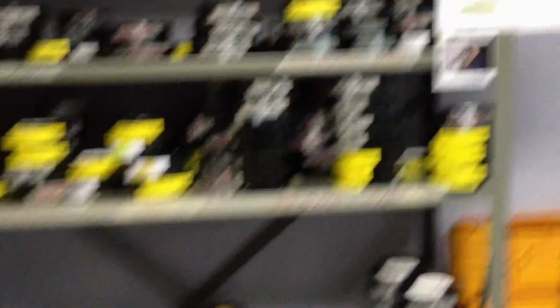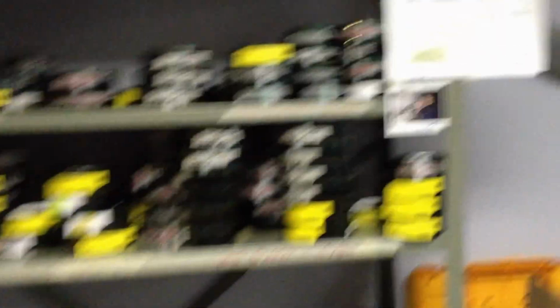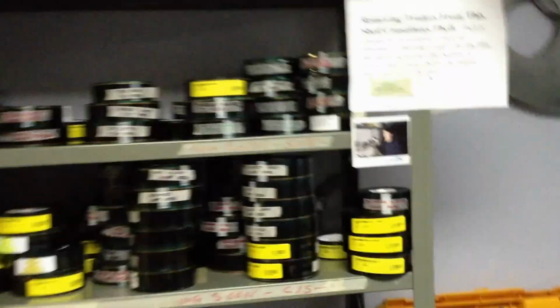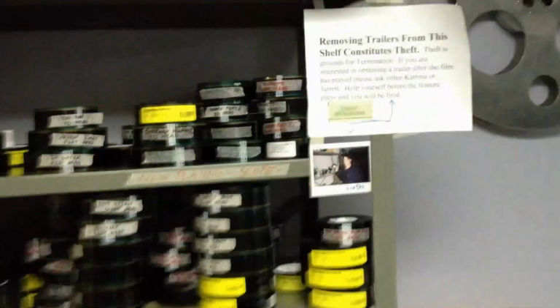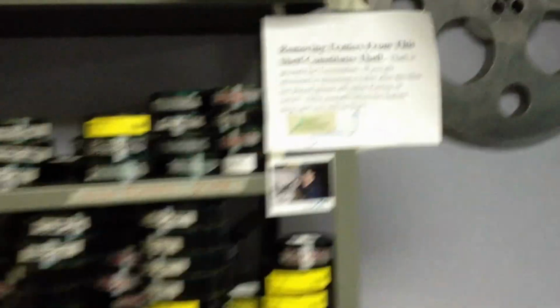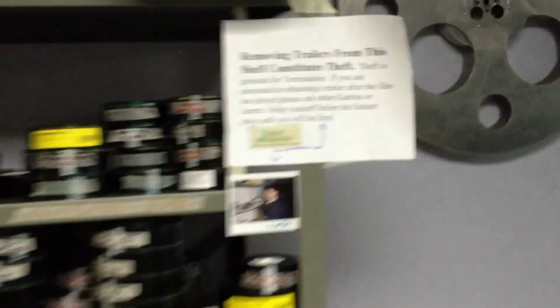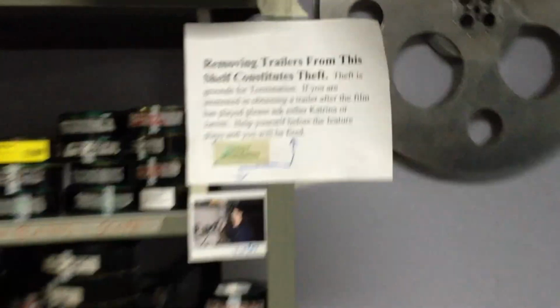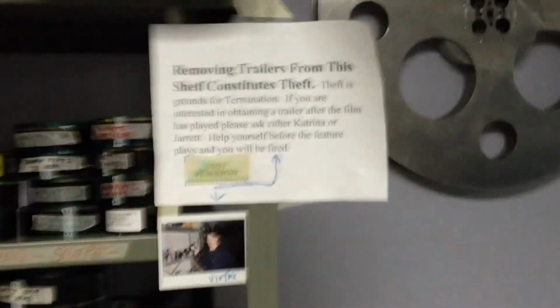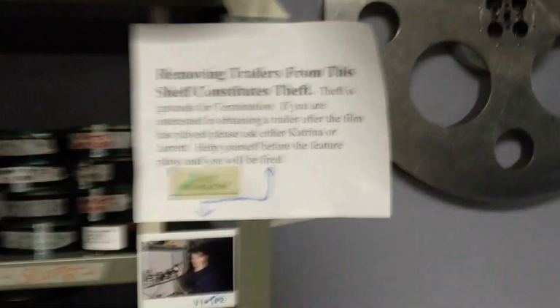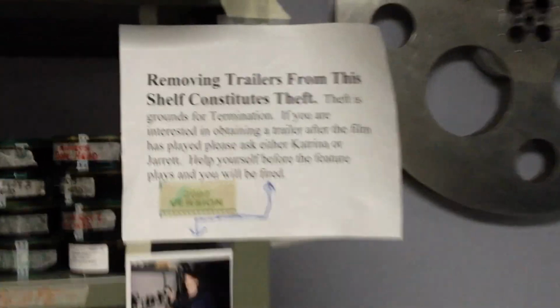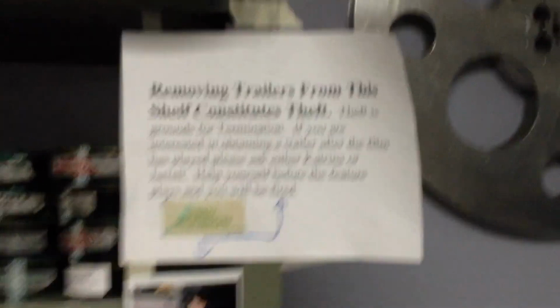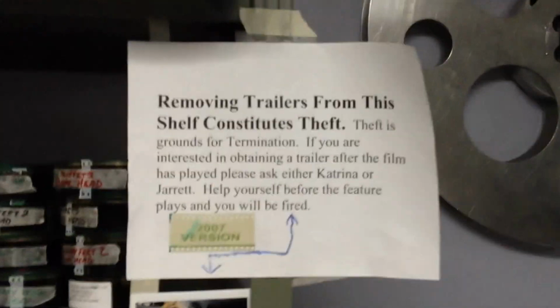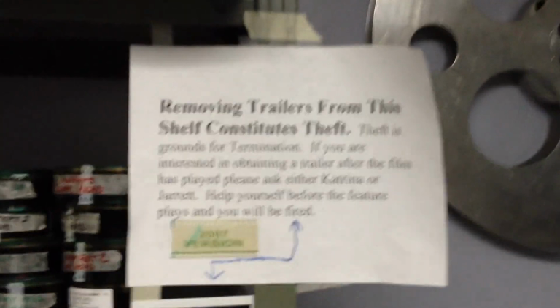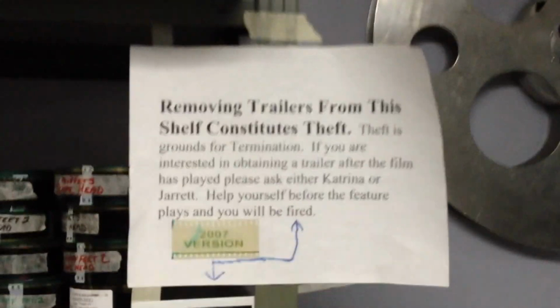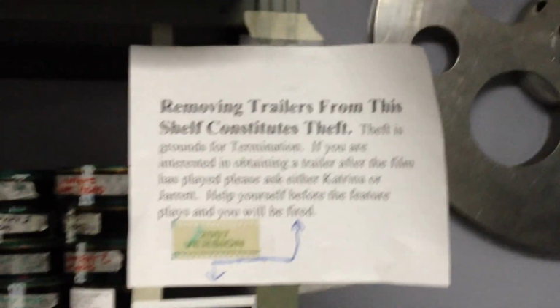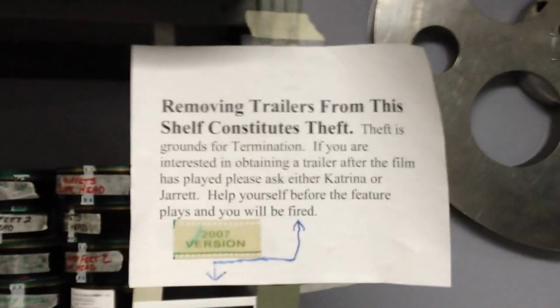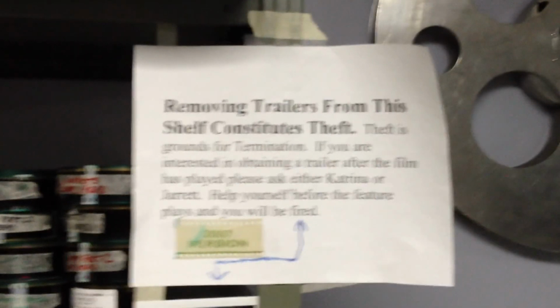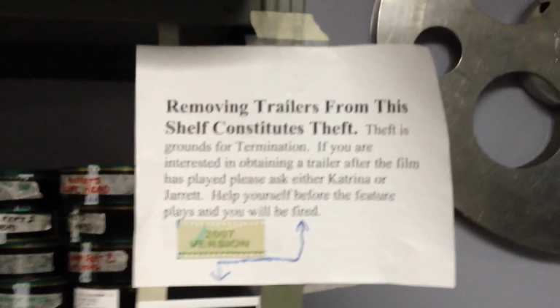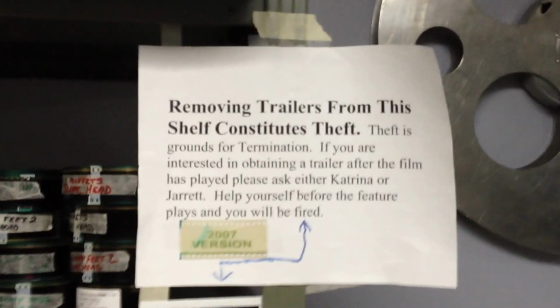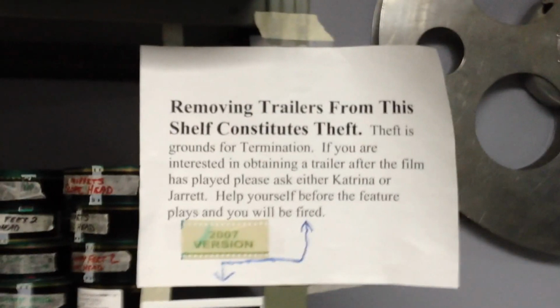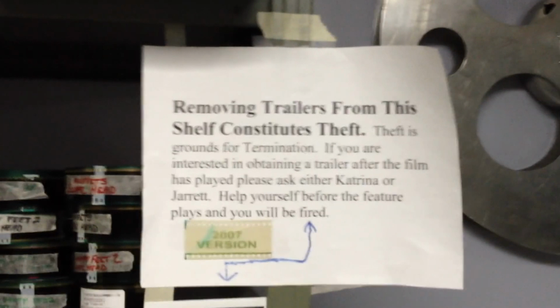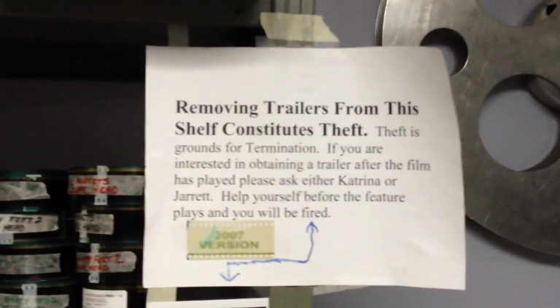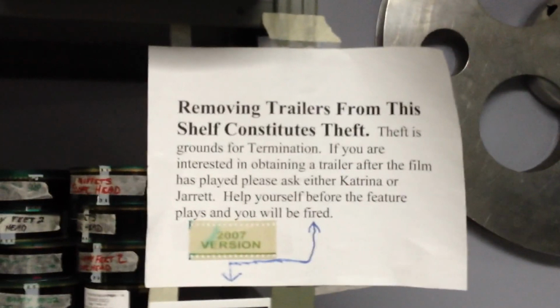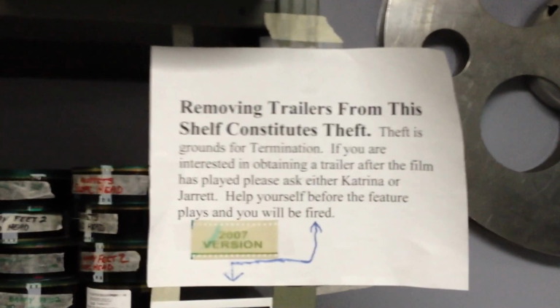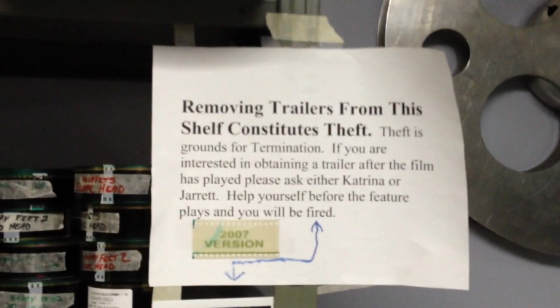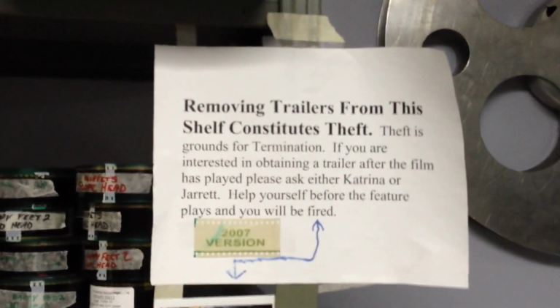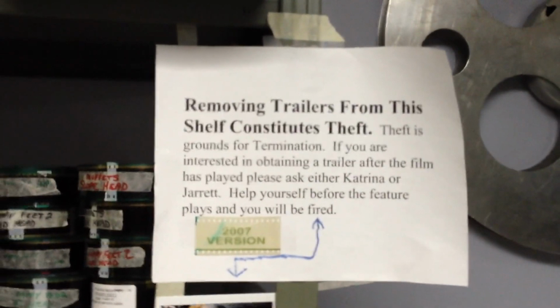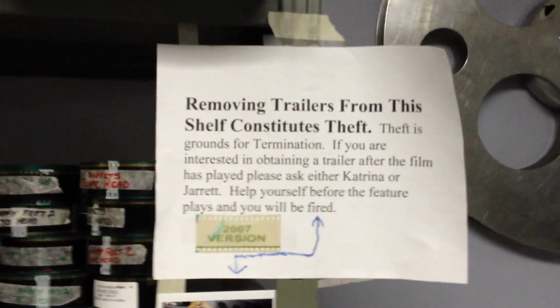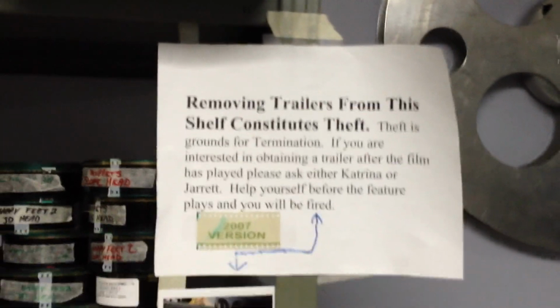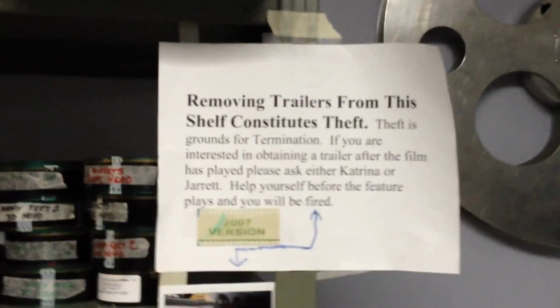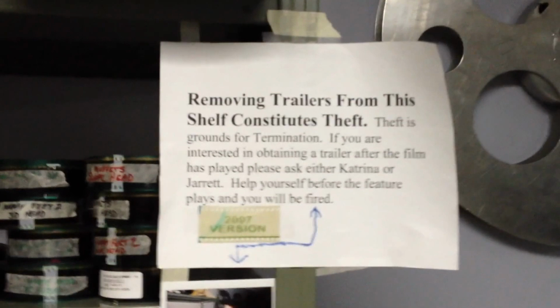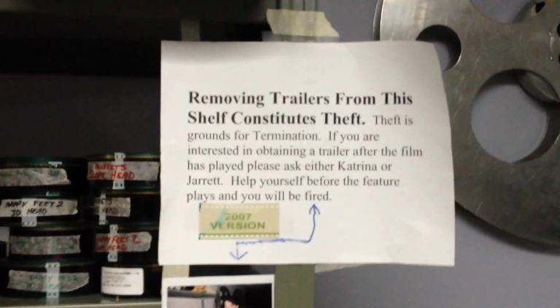And if you look at this sign, it says removing trailers from this shelf constitutes theft.